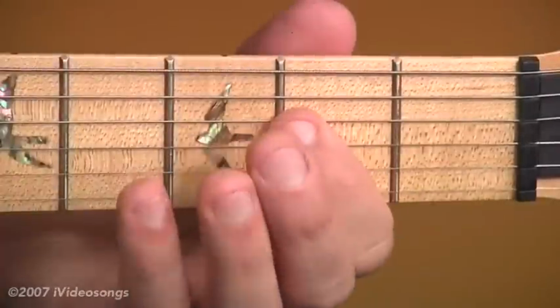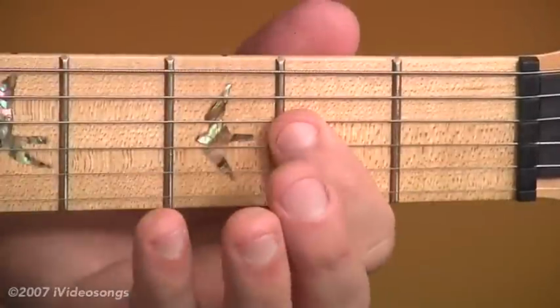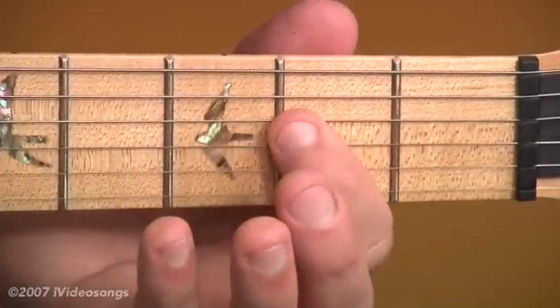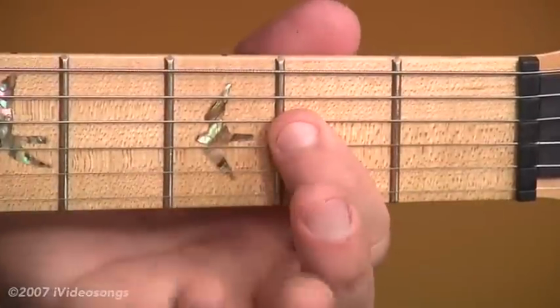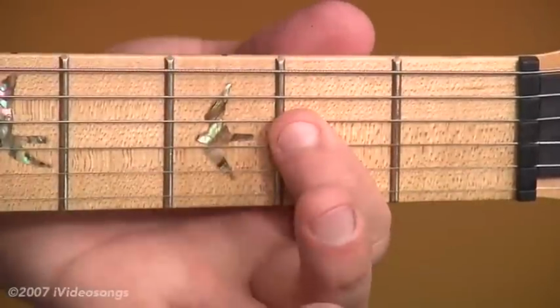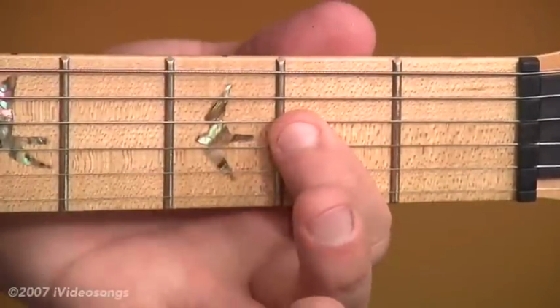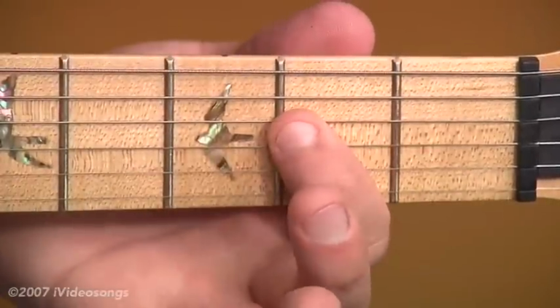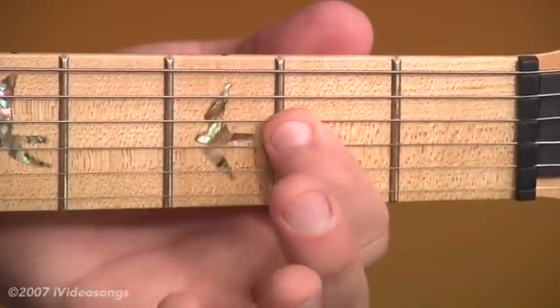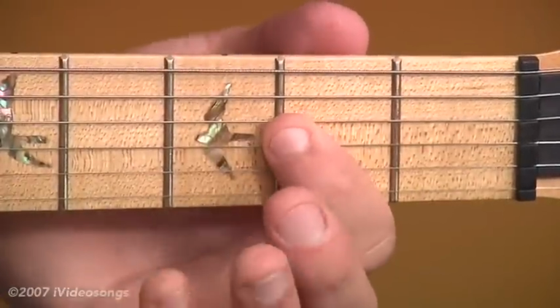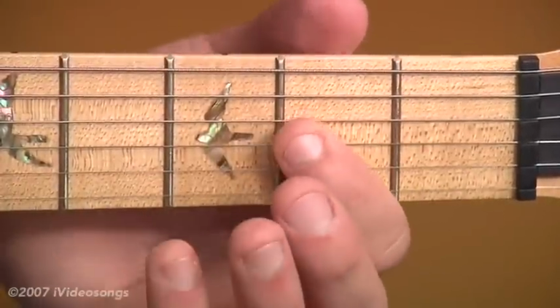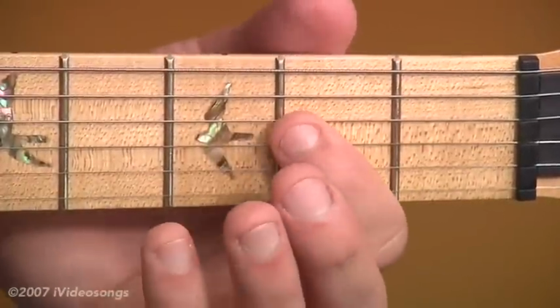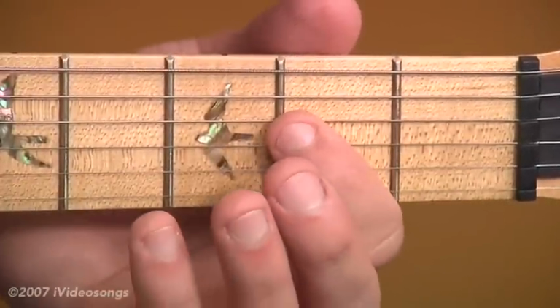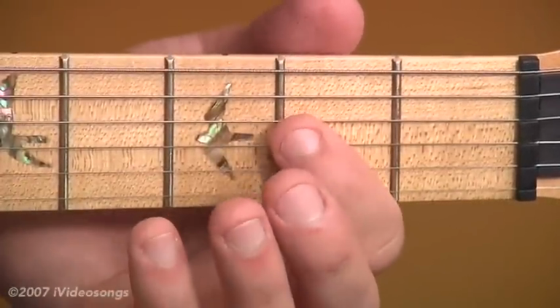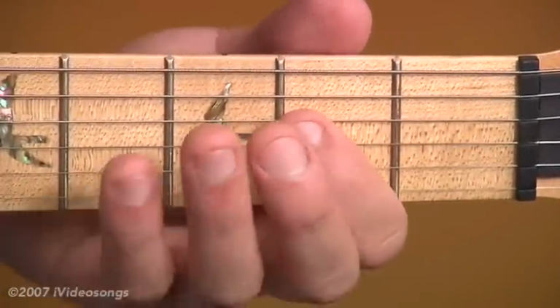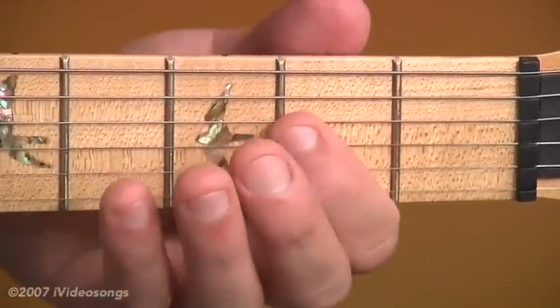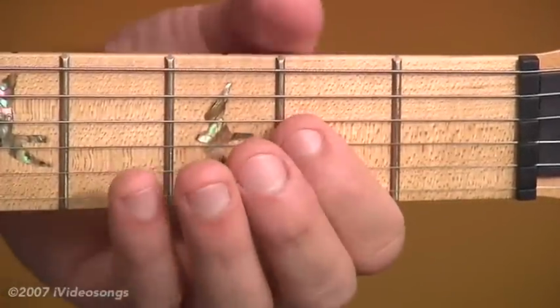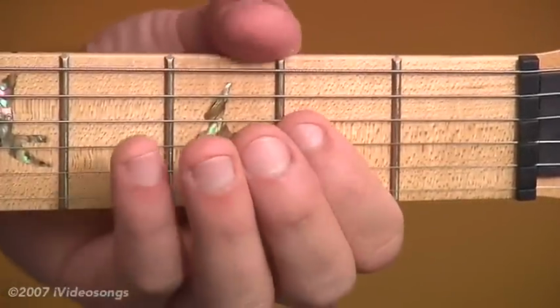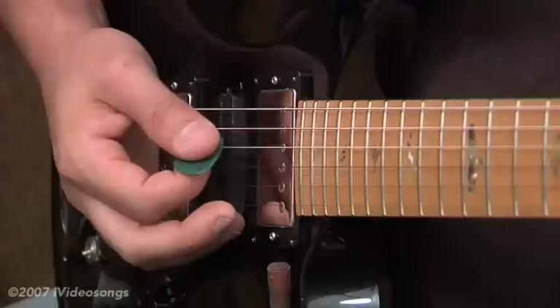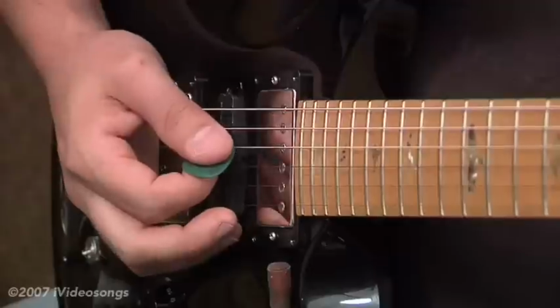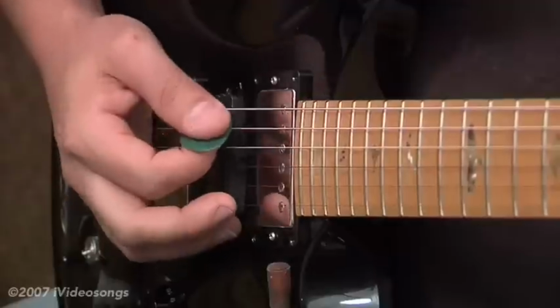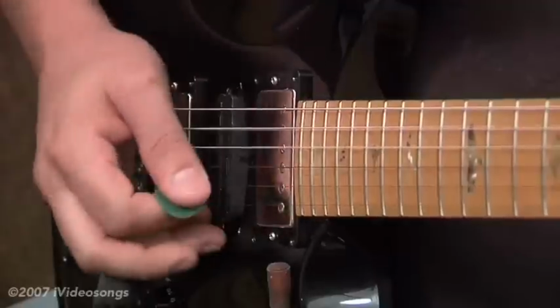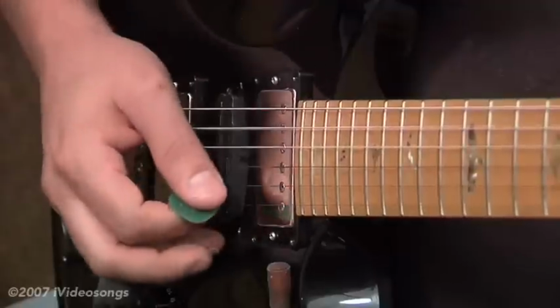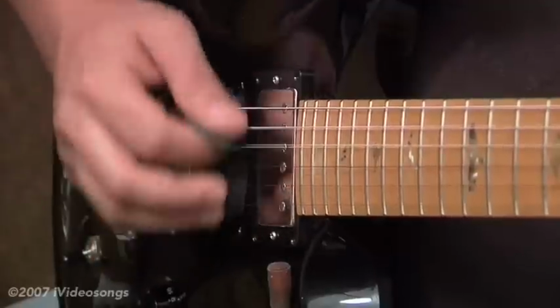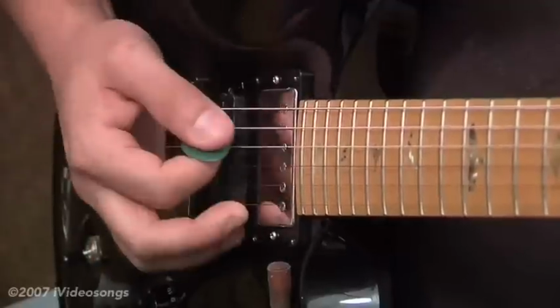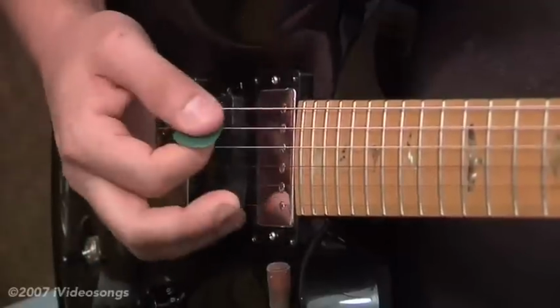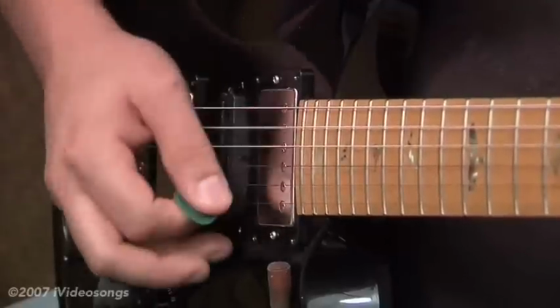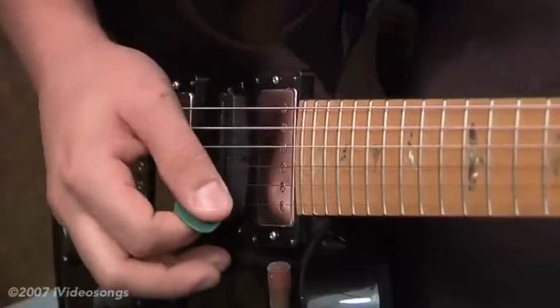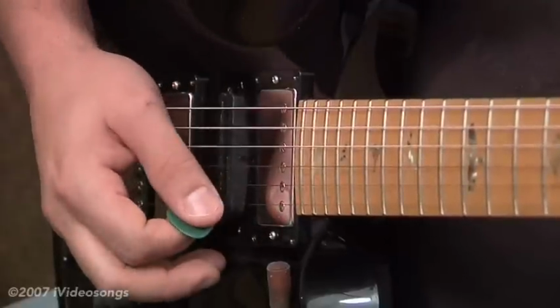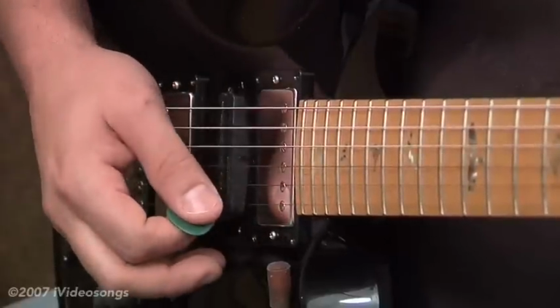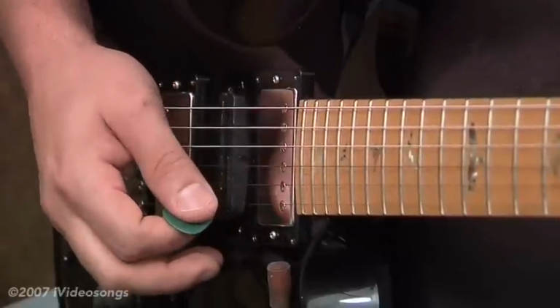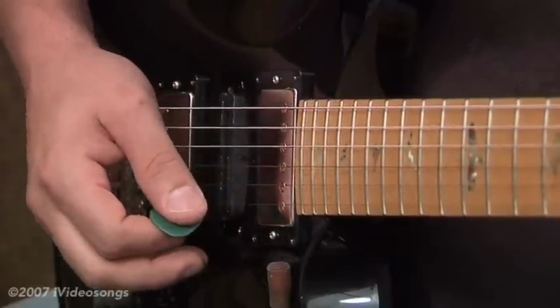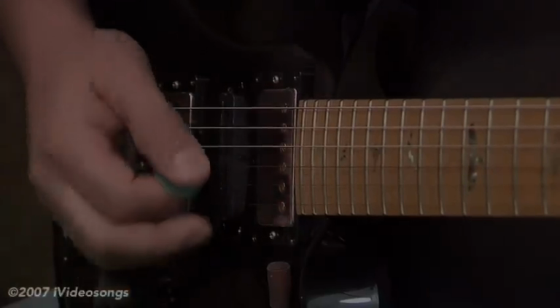That's a dotted eighth rhythm, so every three sixteenth notes those chords come in. 1E and a 2E and a 3E and a 4E.